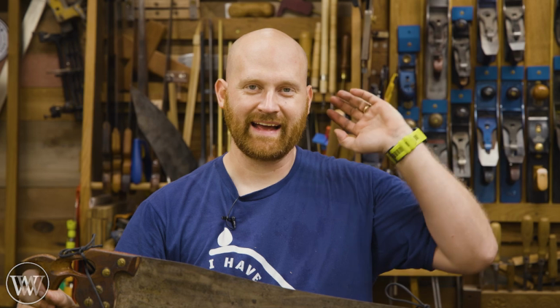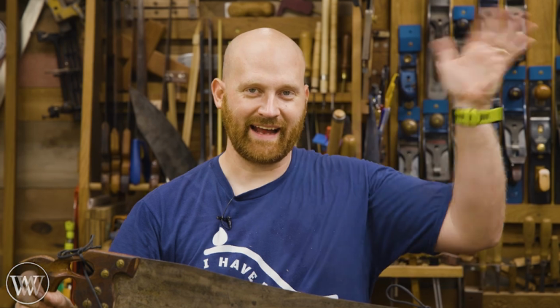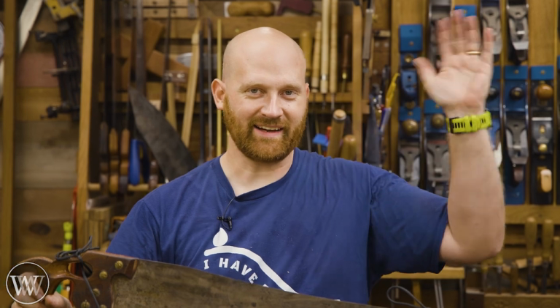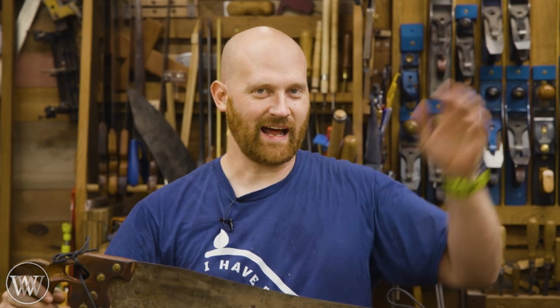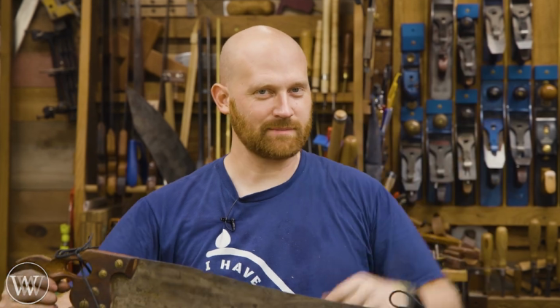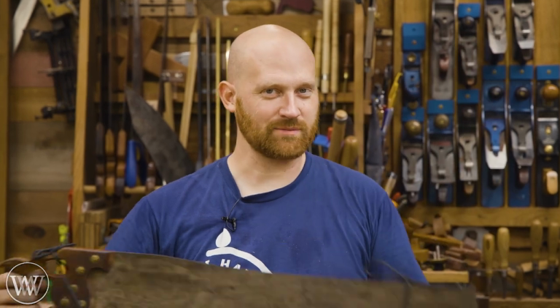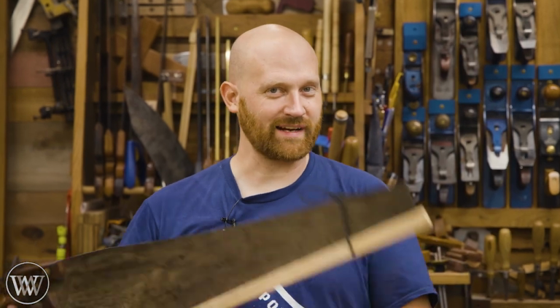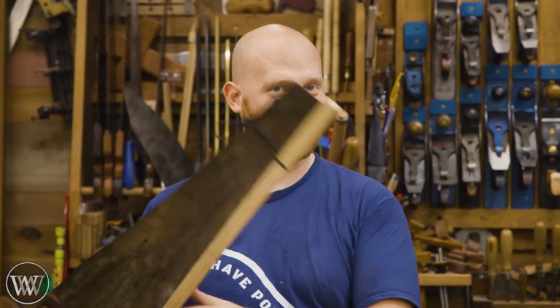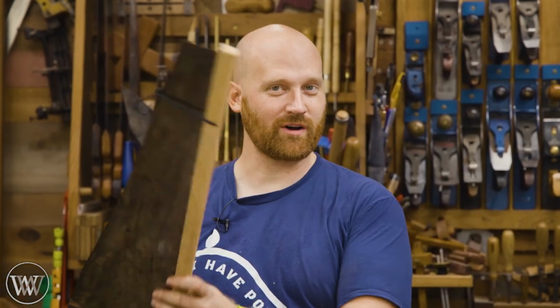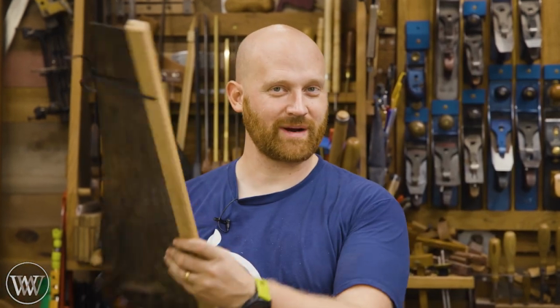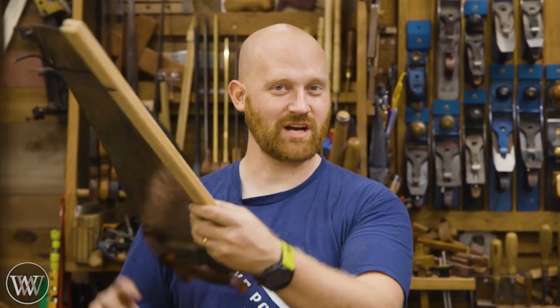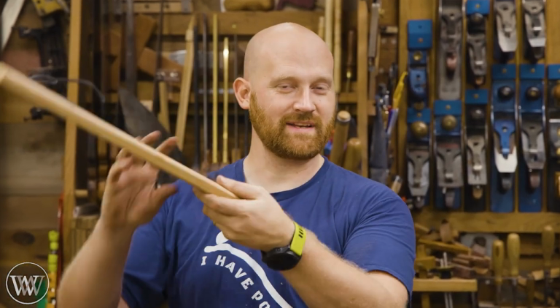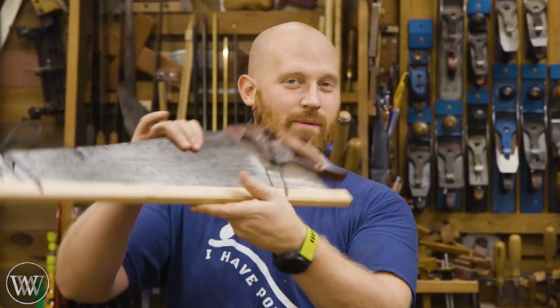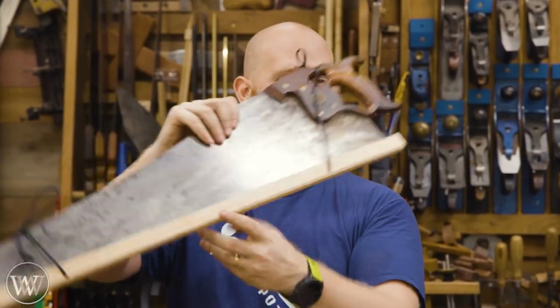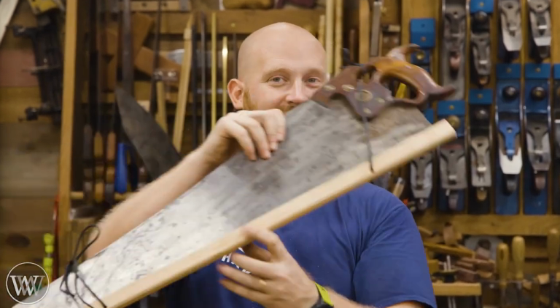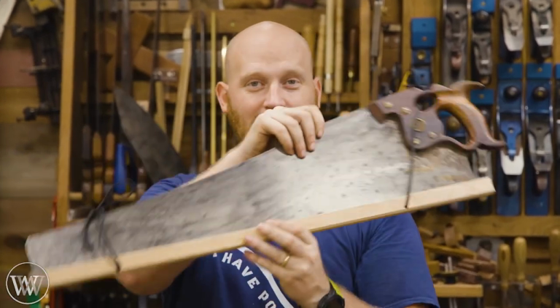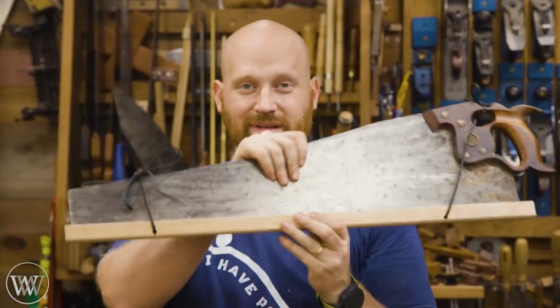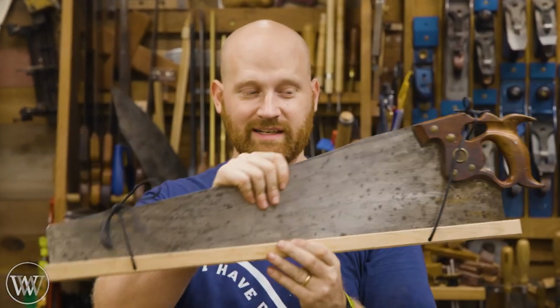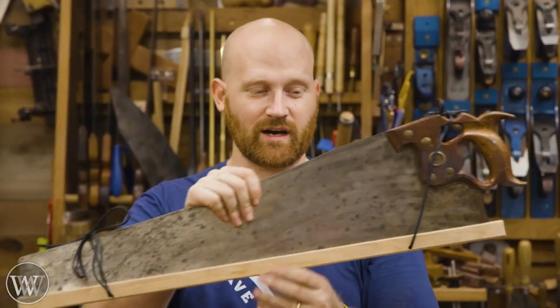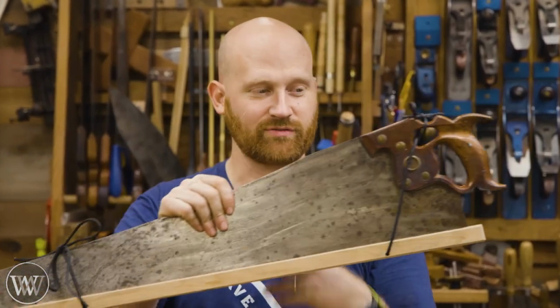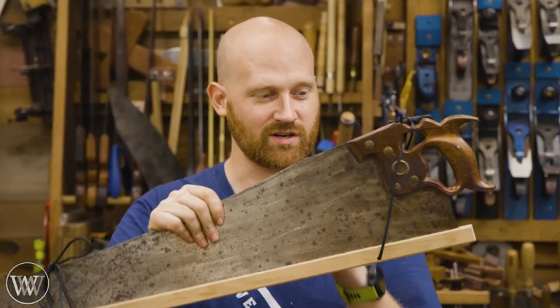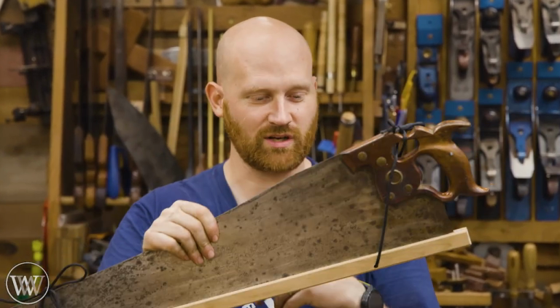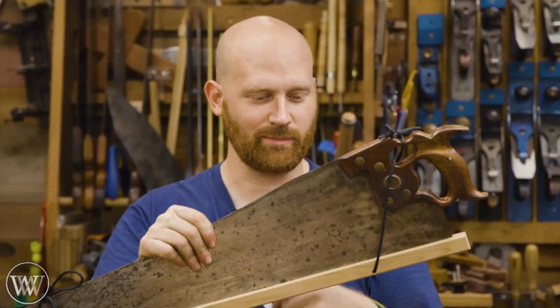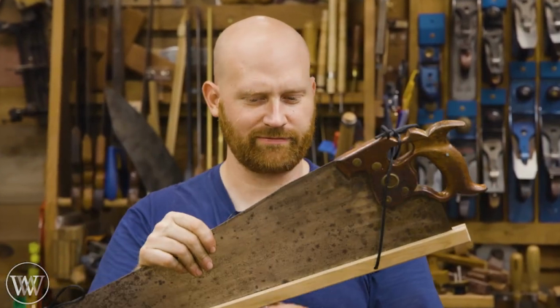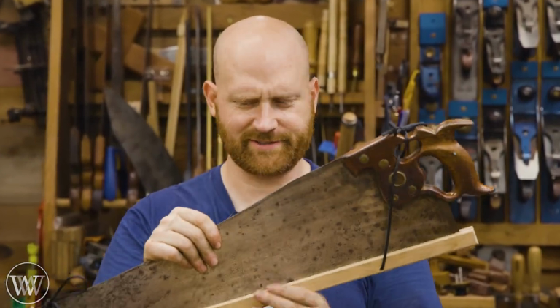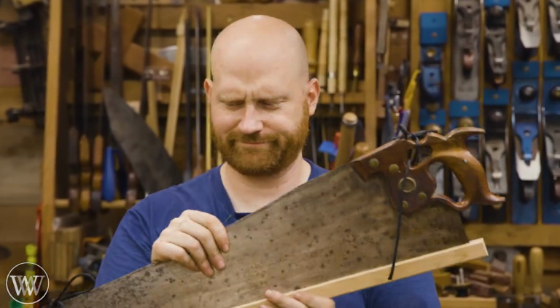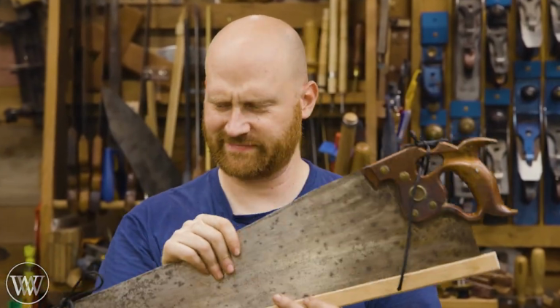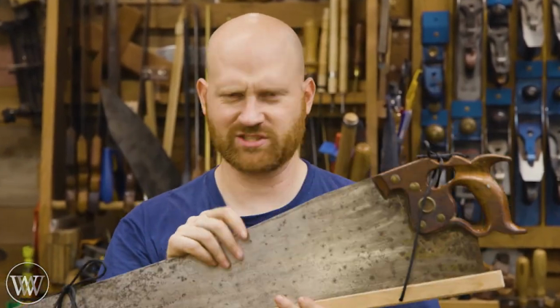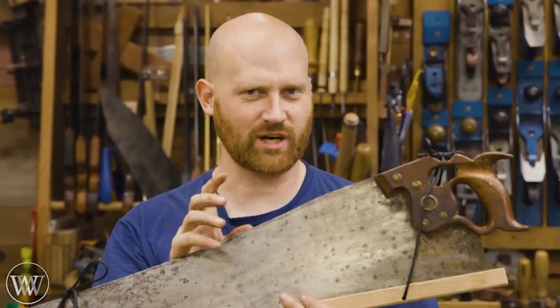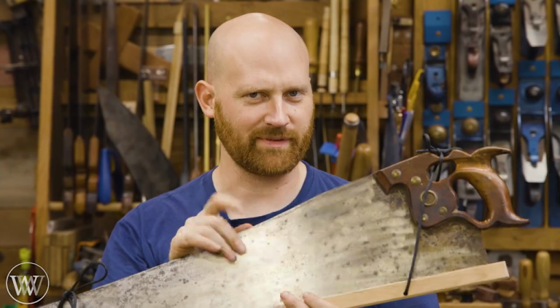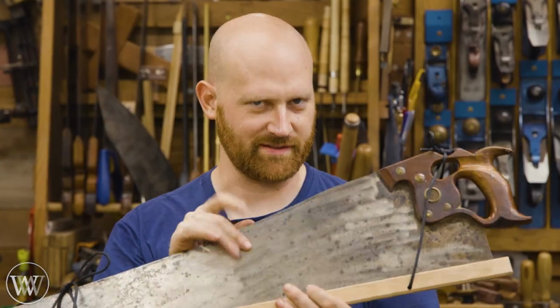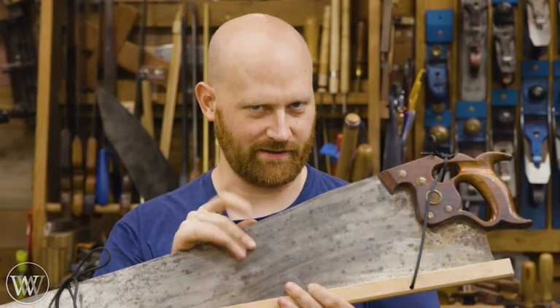Hey y'all, I'm James Wright and welcome to my shop. Today we are making a blade guard for our saw, but first, let's sharpen this thing.